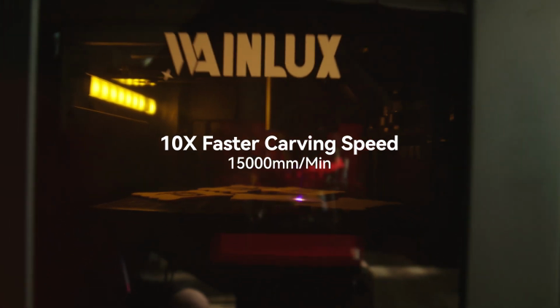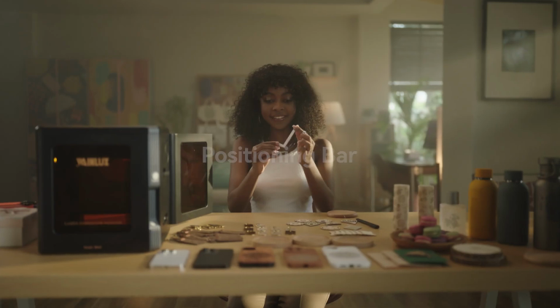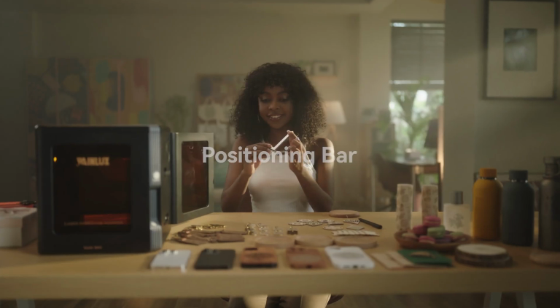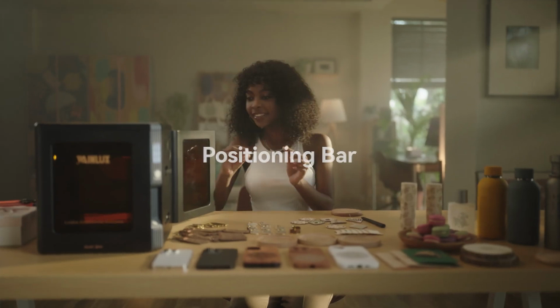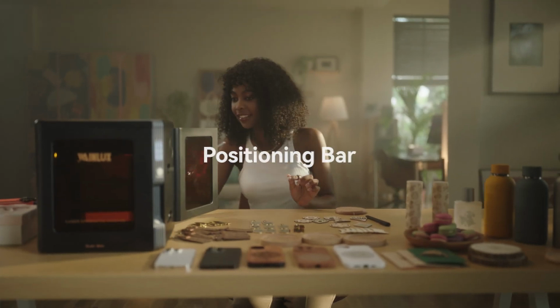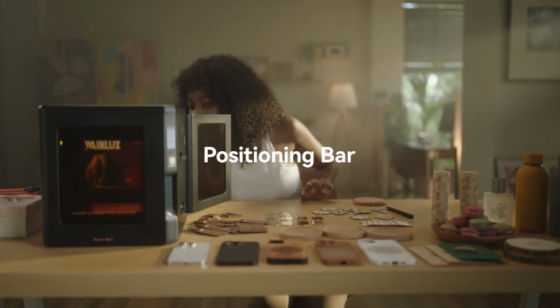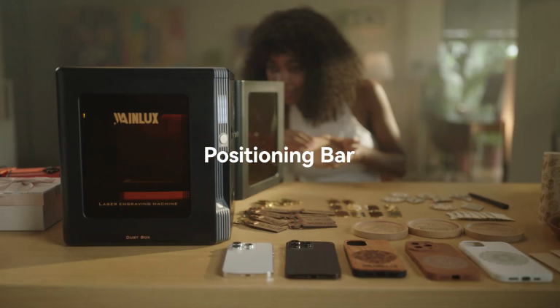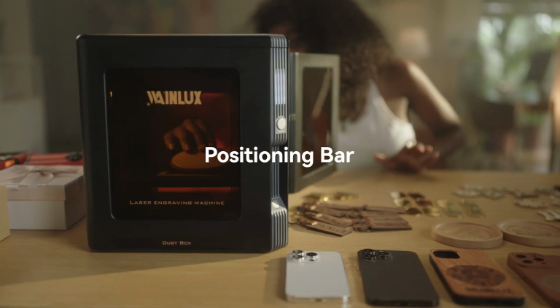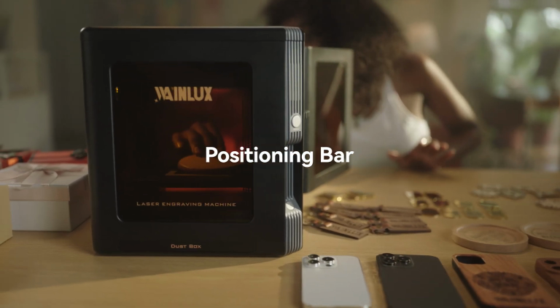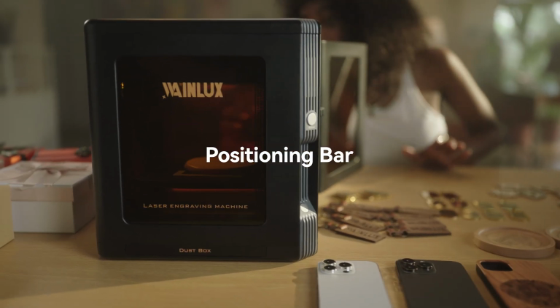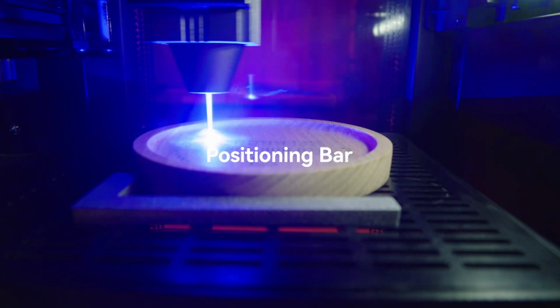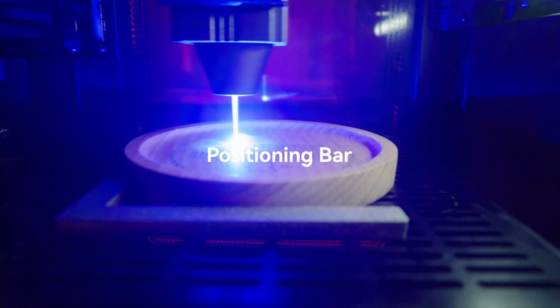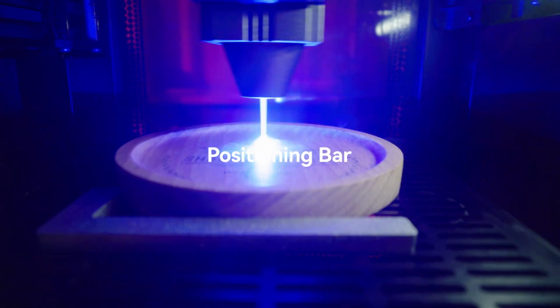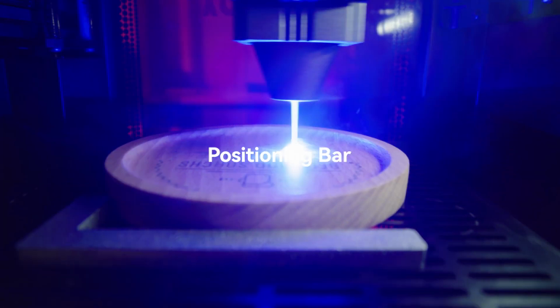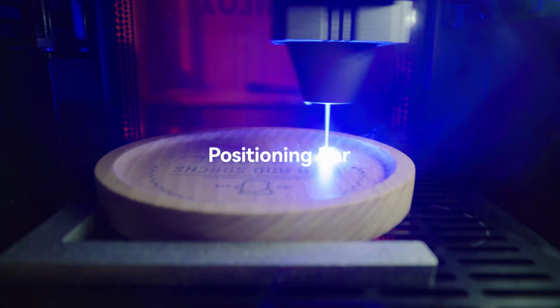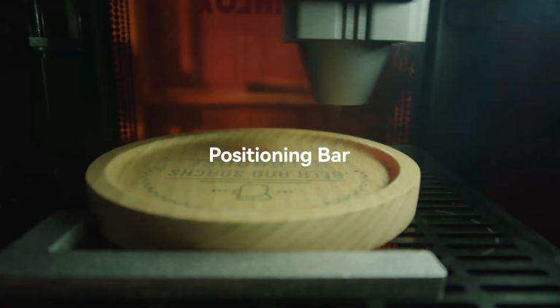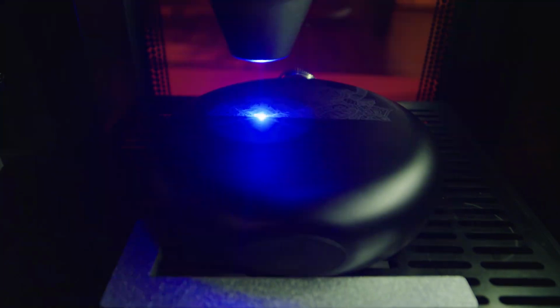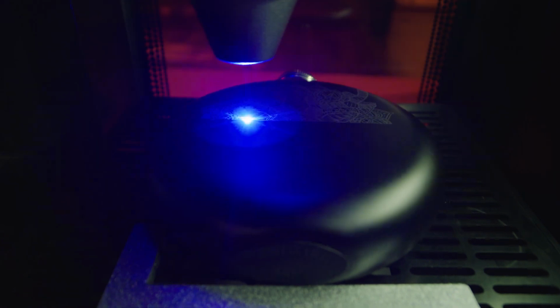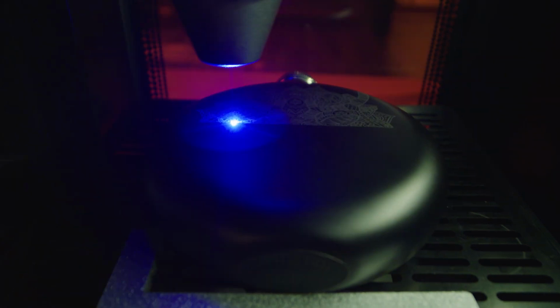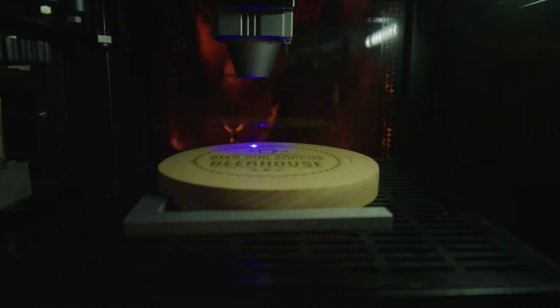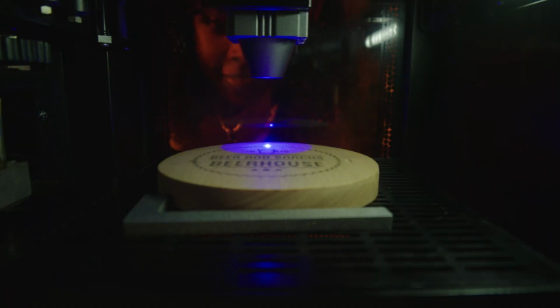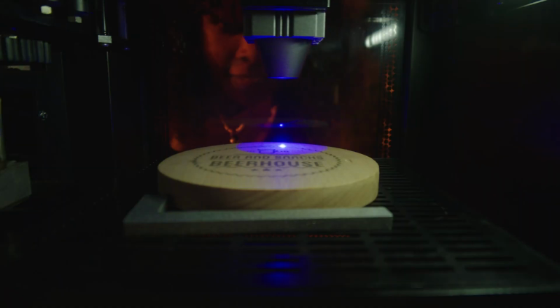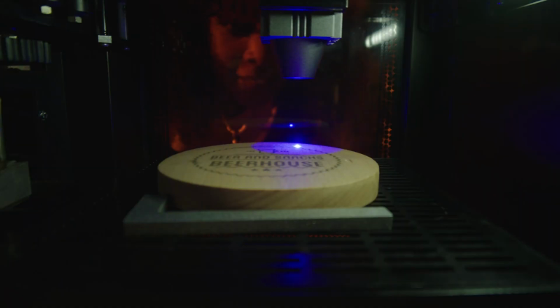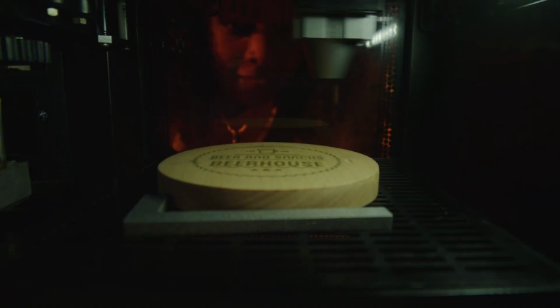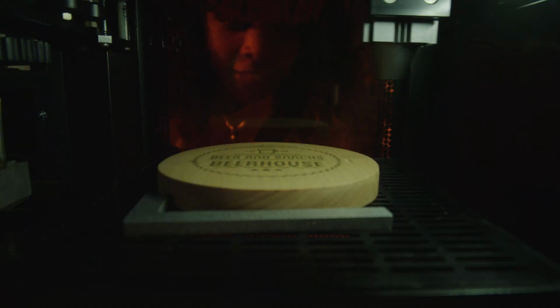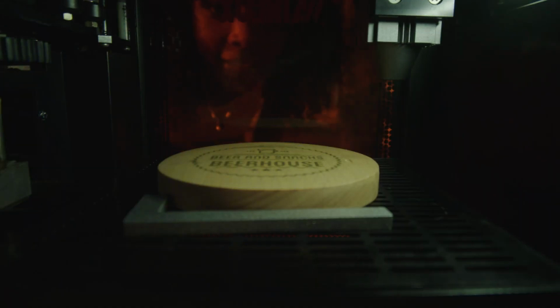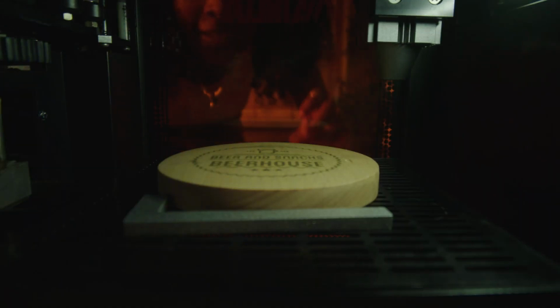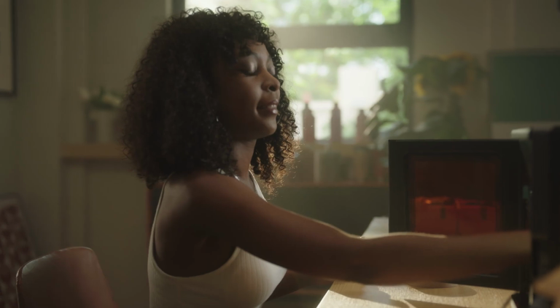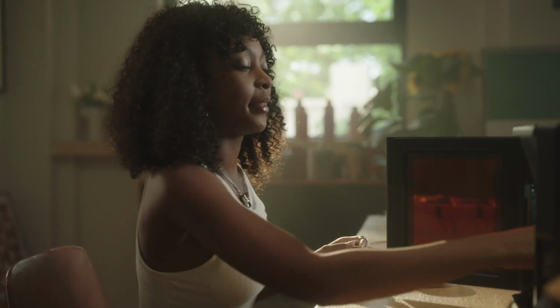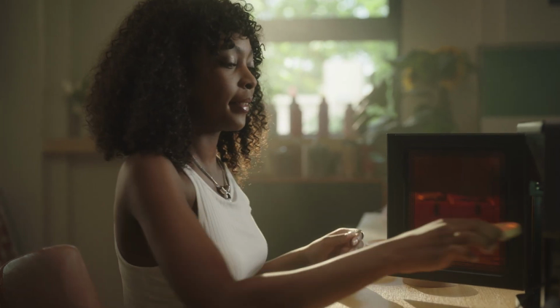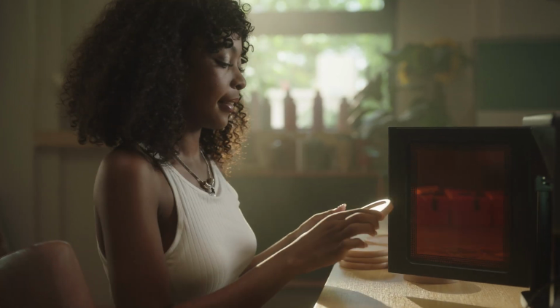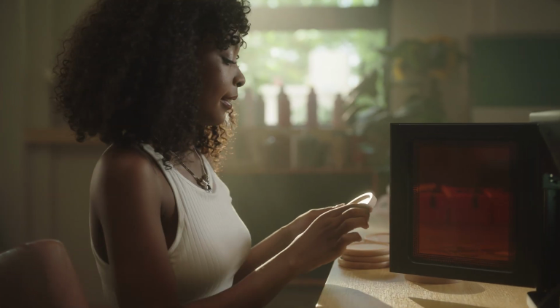You can also use the positioning bar for offline engraving. The entire process is straightforward and efficient.